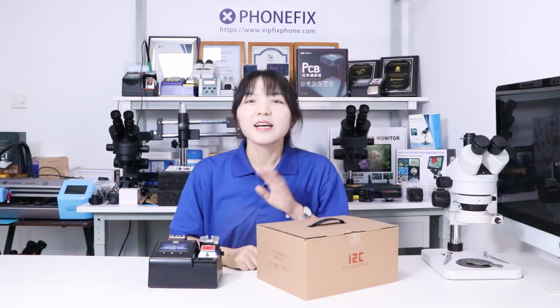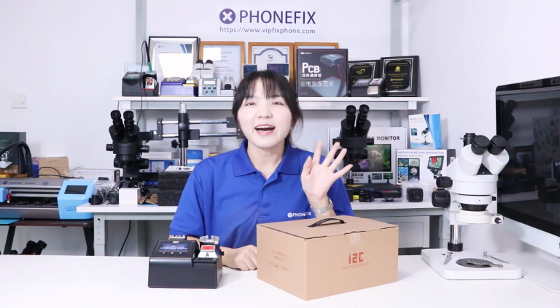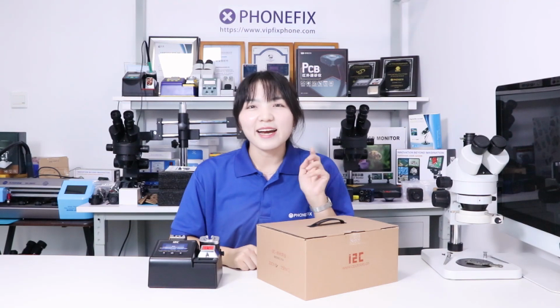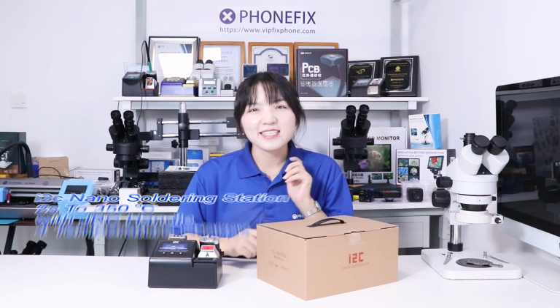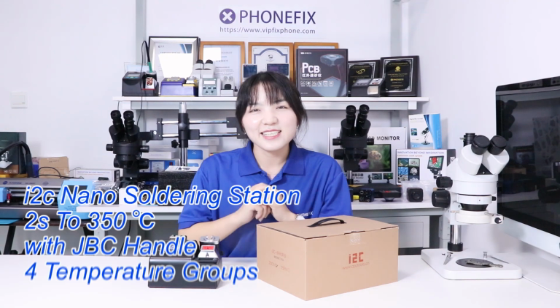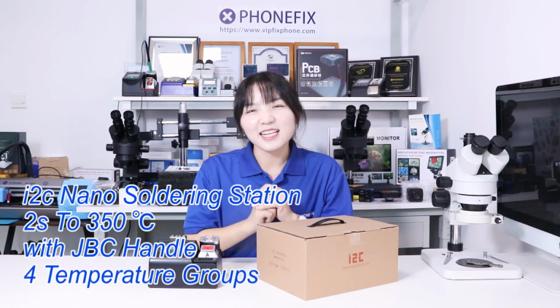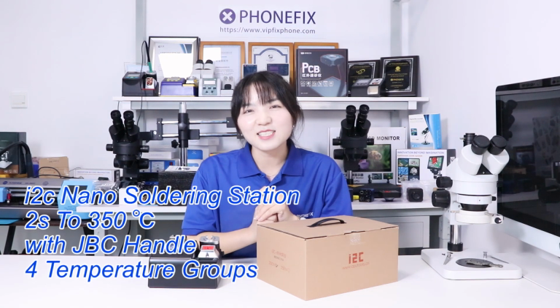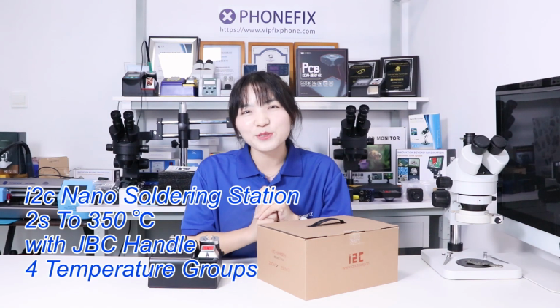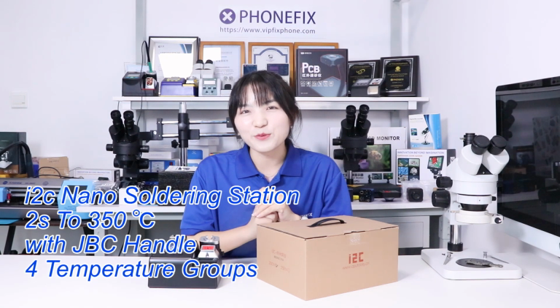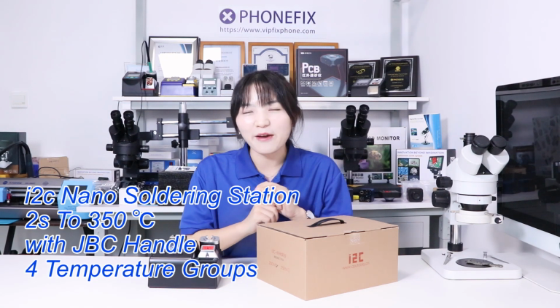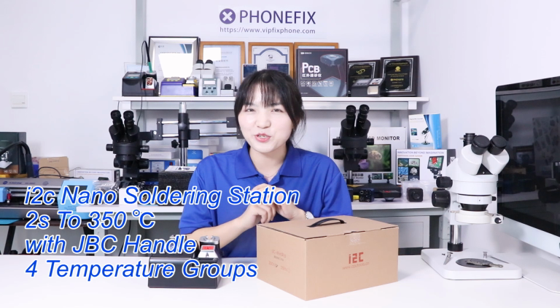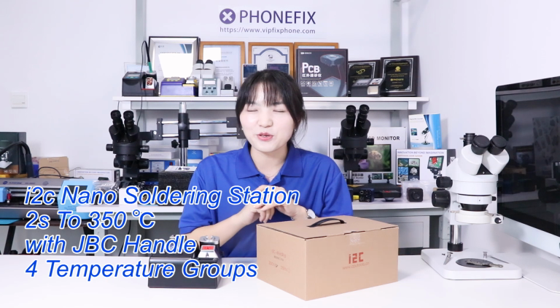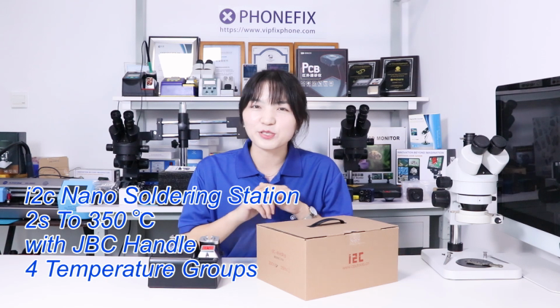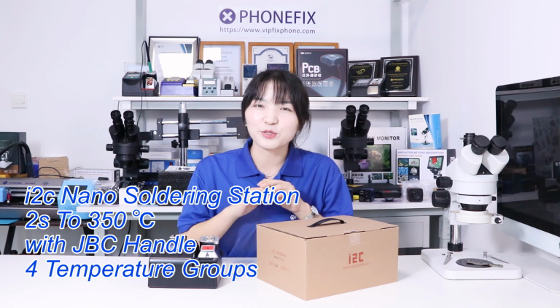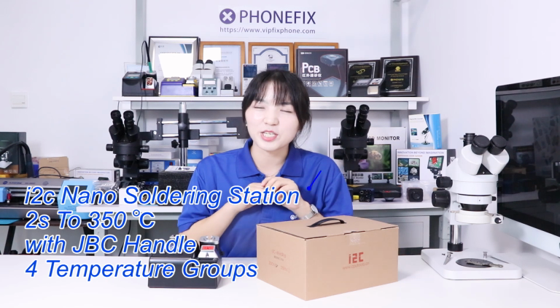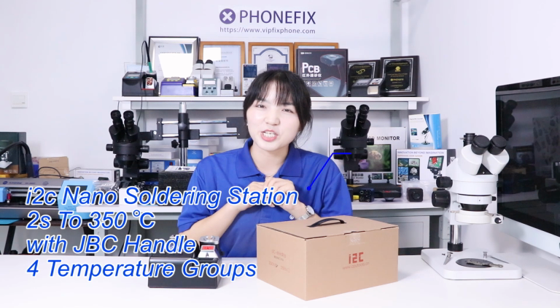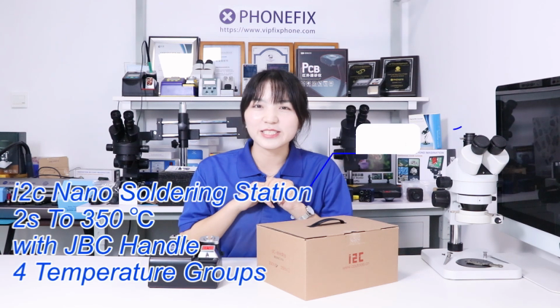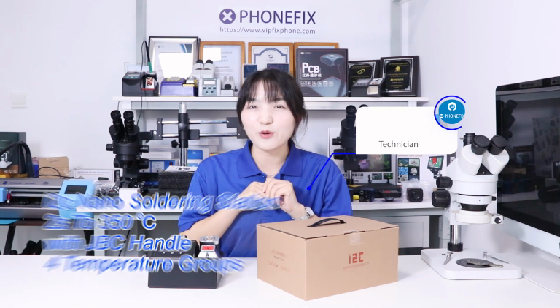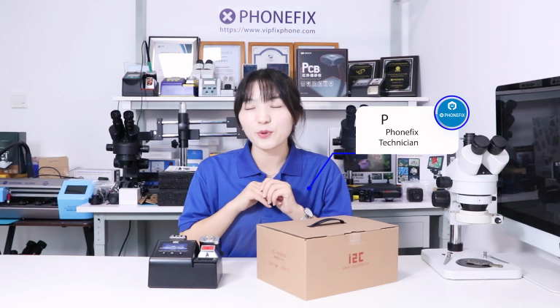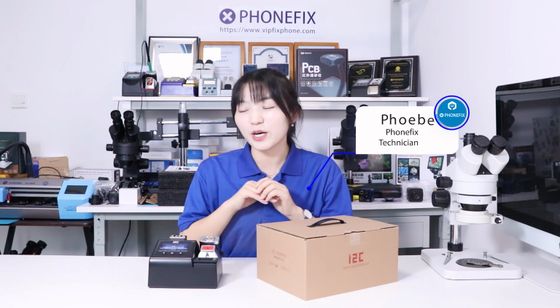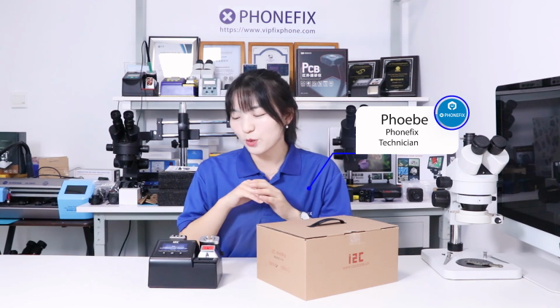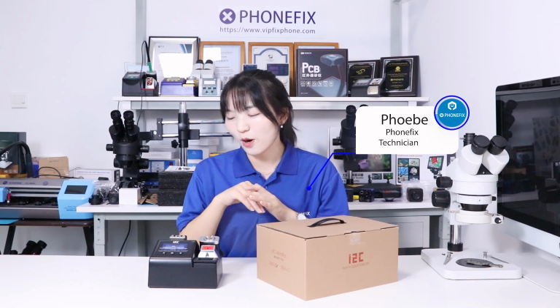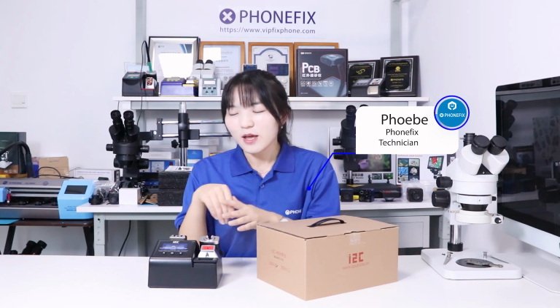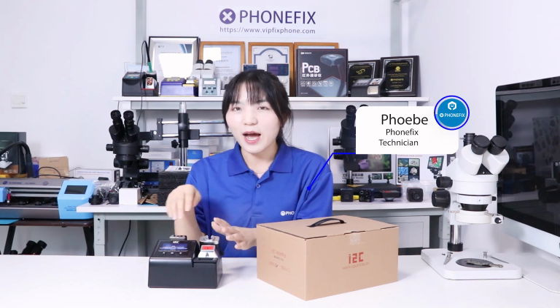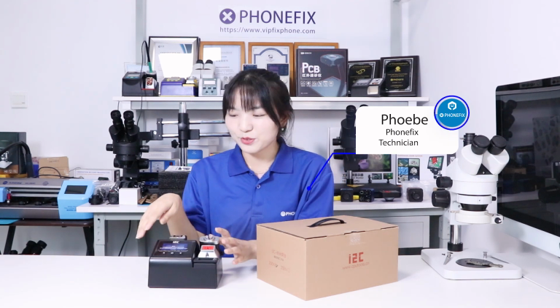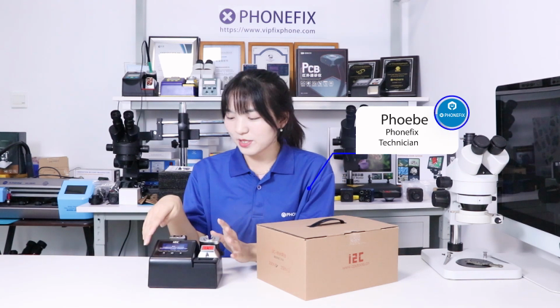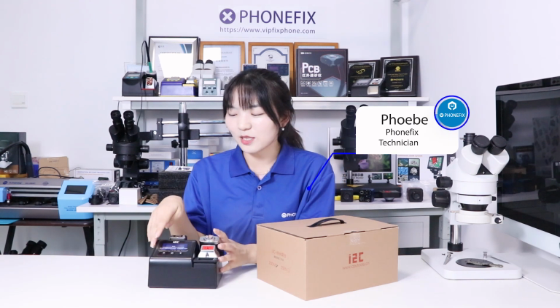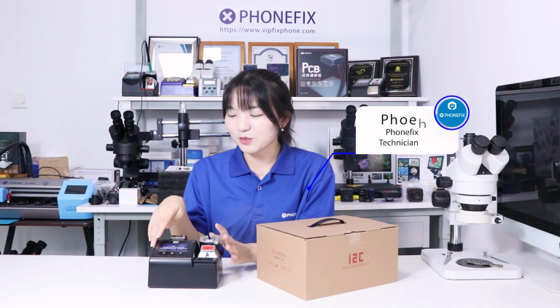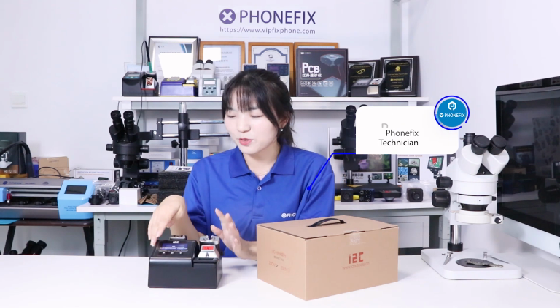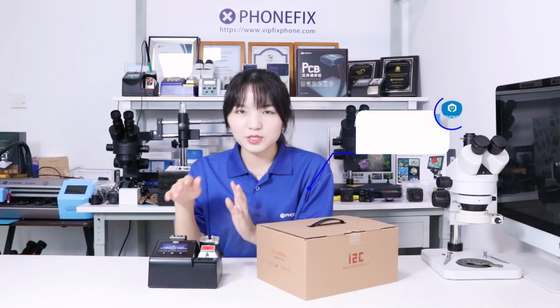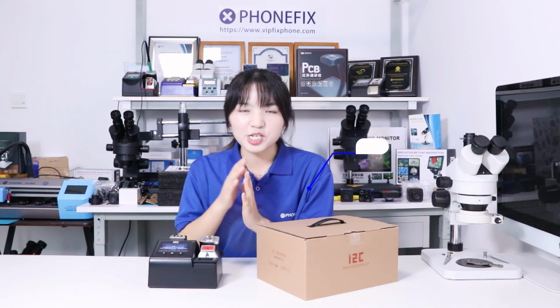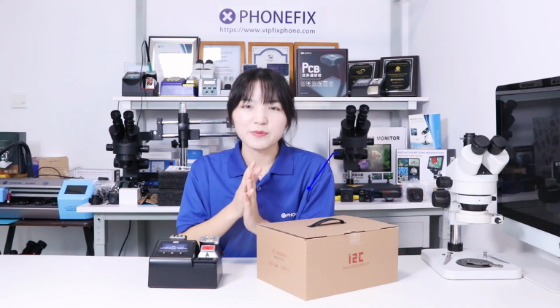Hi guys, in the last video we have shown you the solder station. Today we brought a new one, the i2C nano solder station.